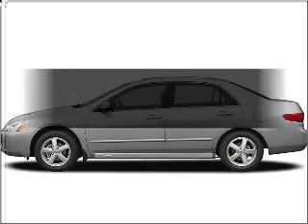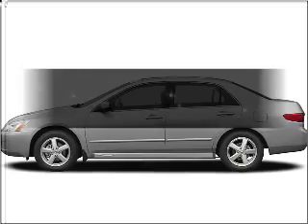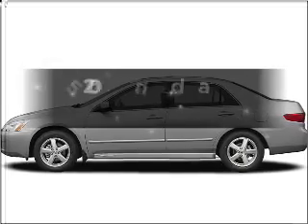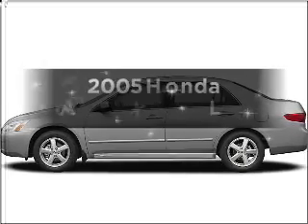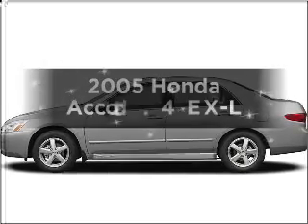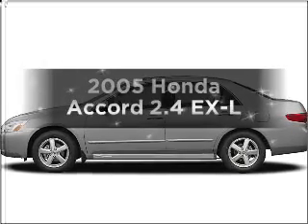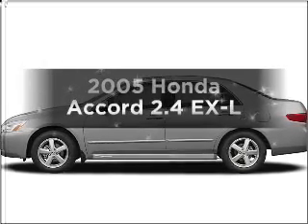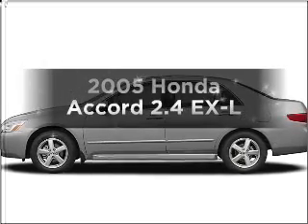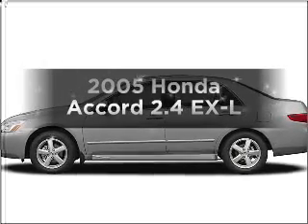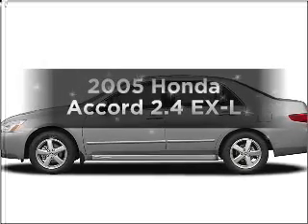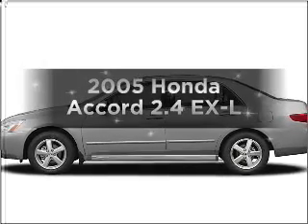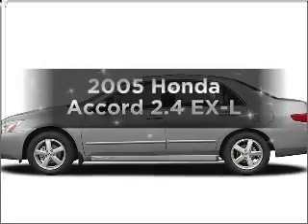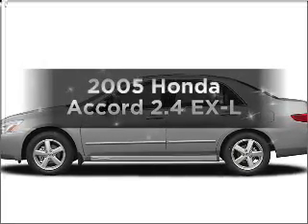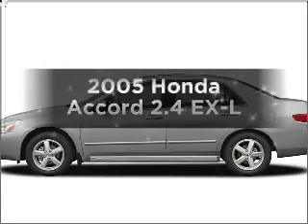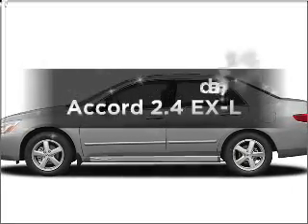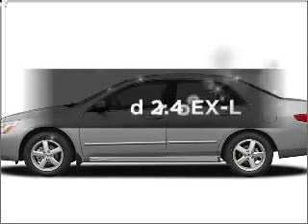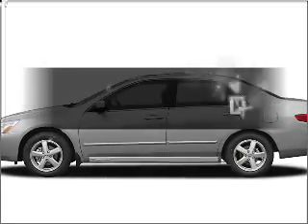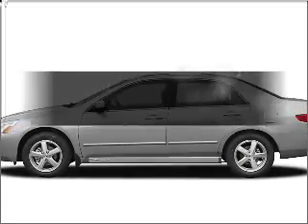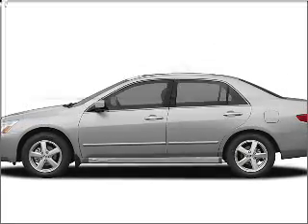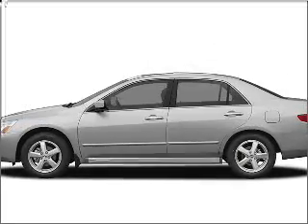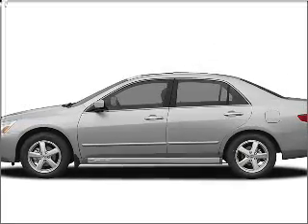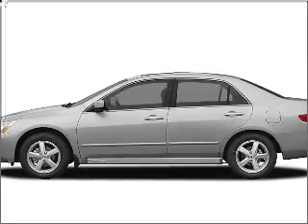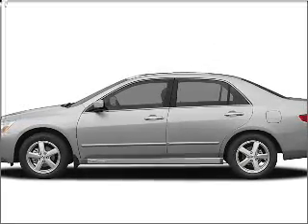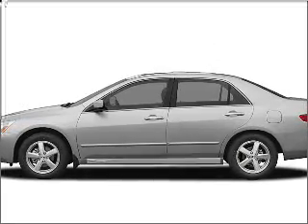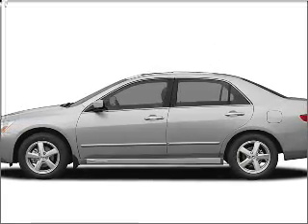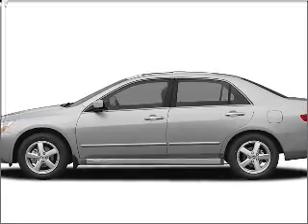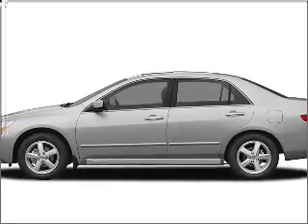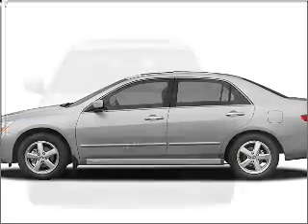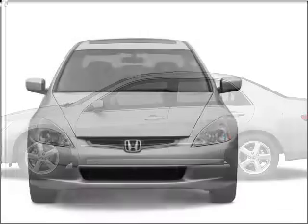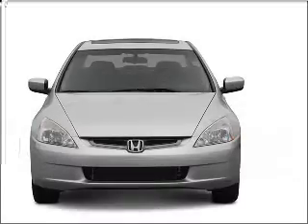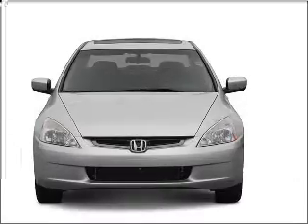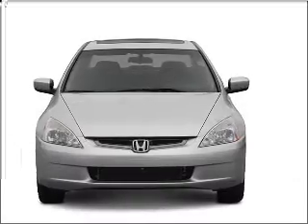Introducing the 2005 Honda Accord. Everything you need under one roof with this great vehicle.